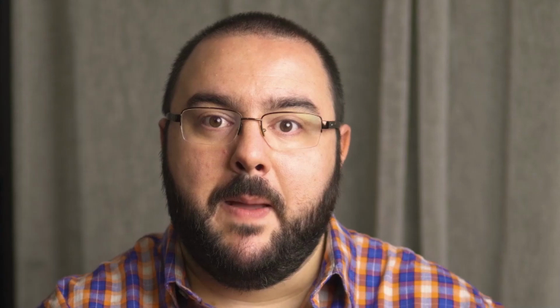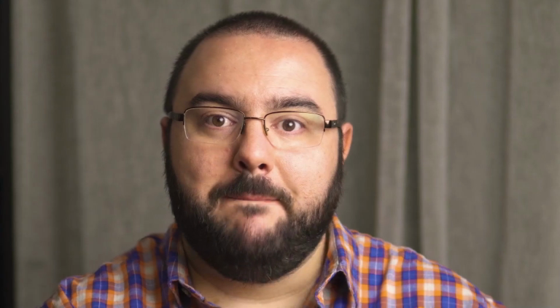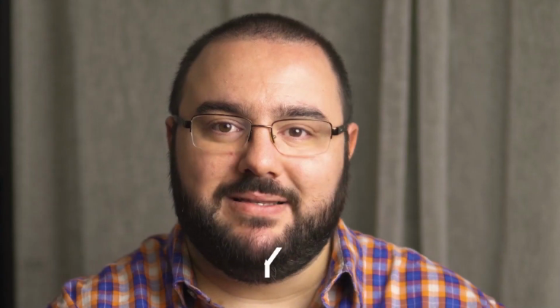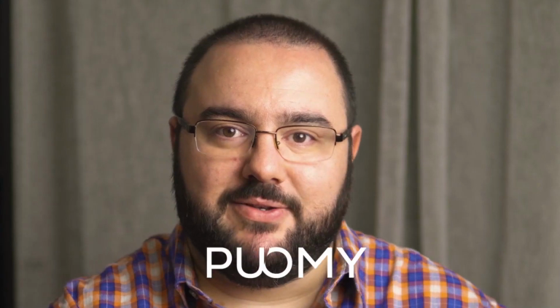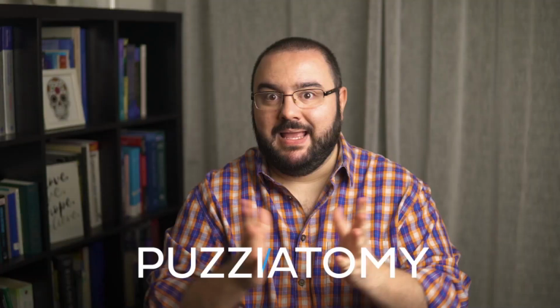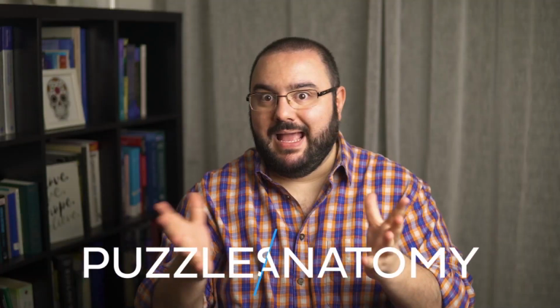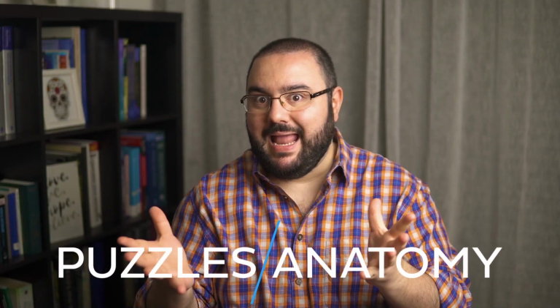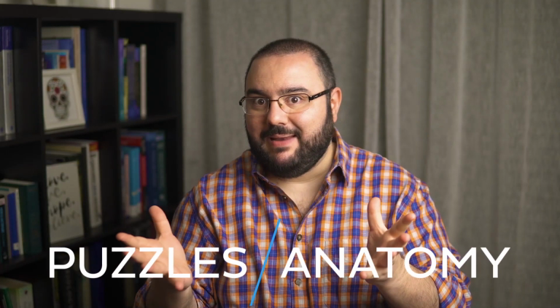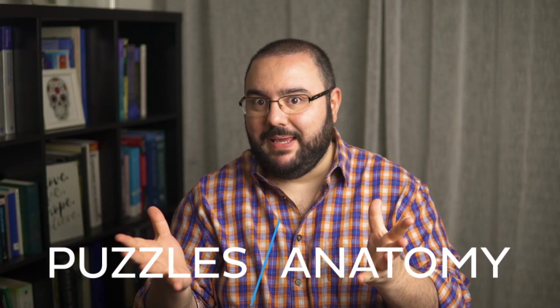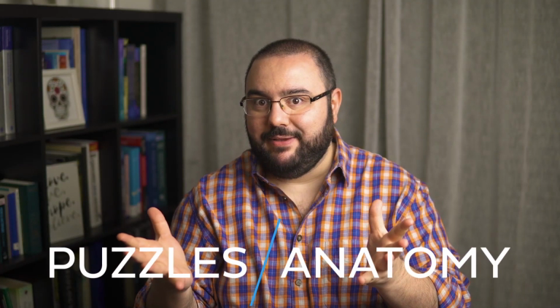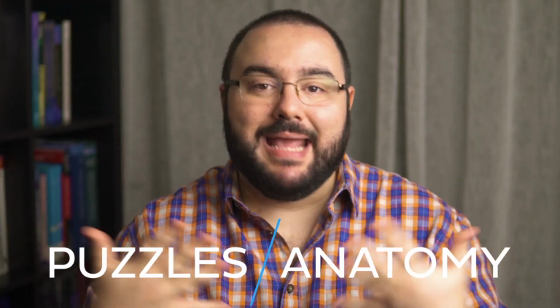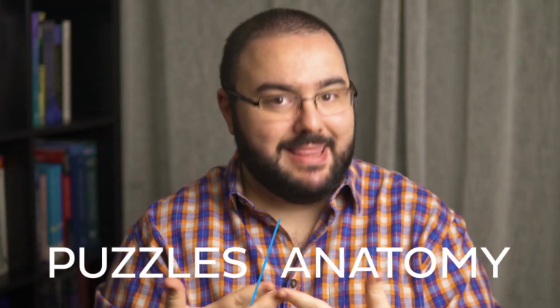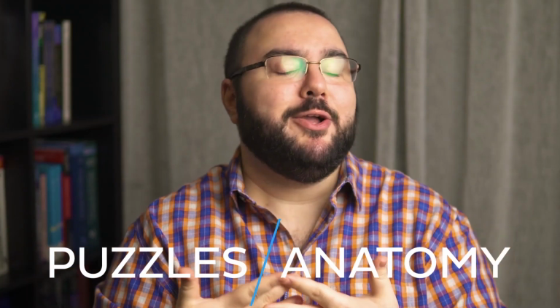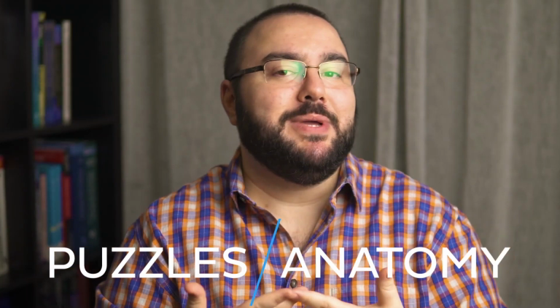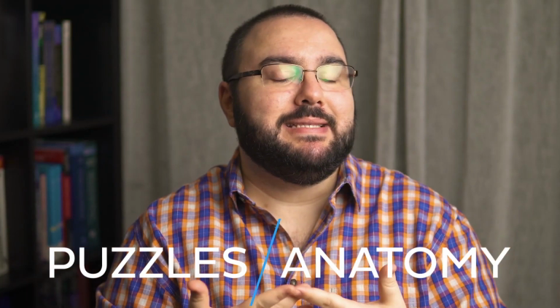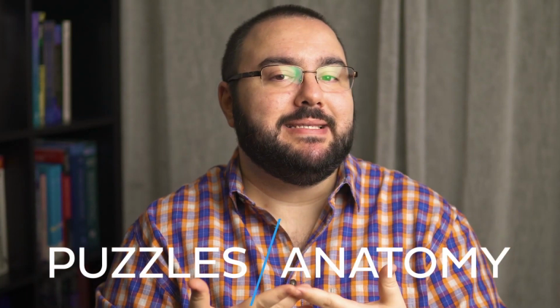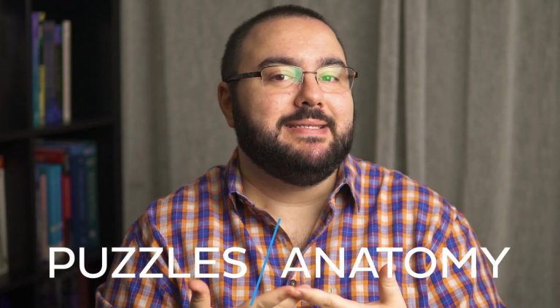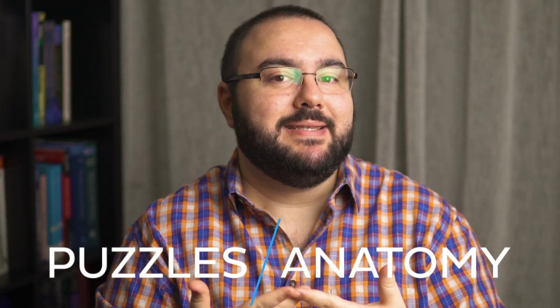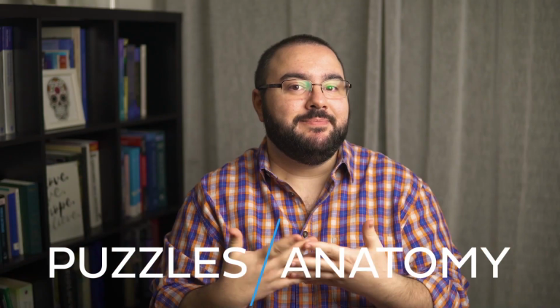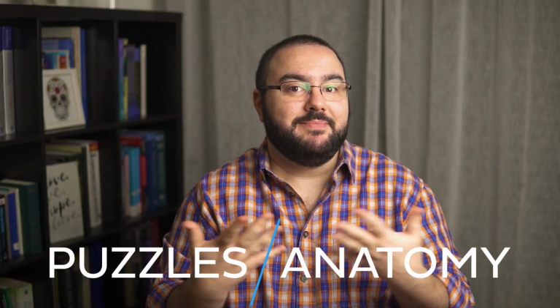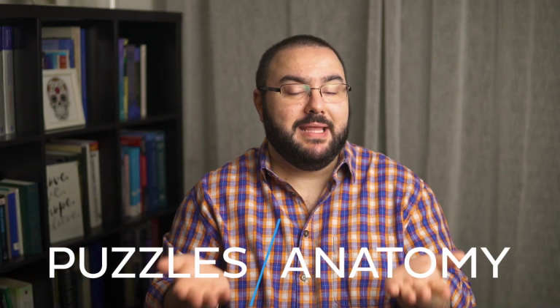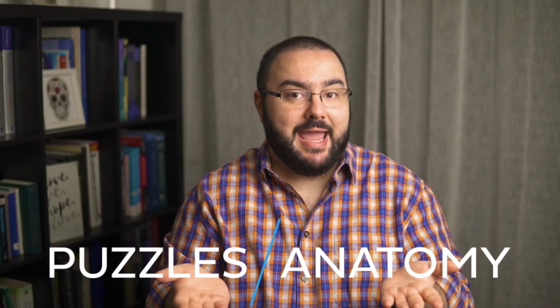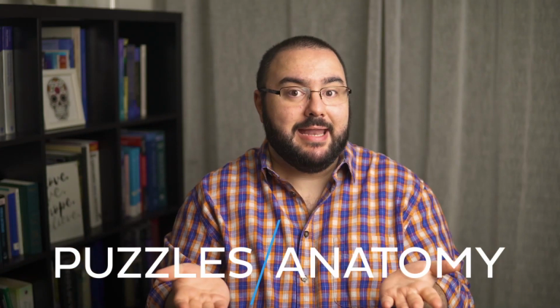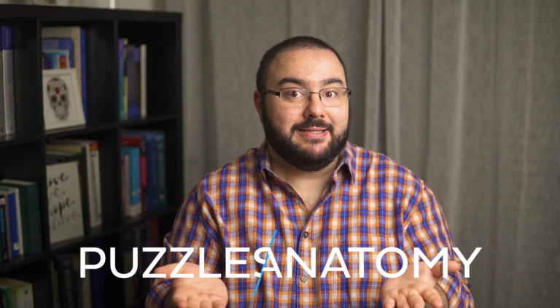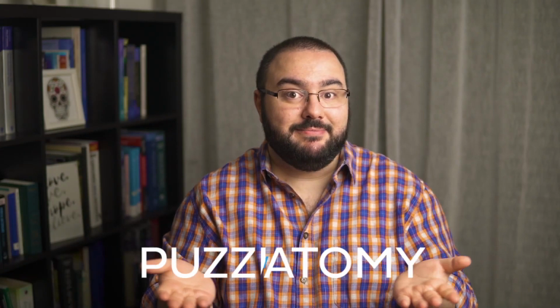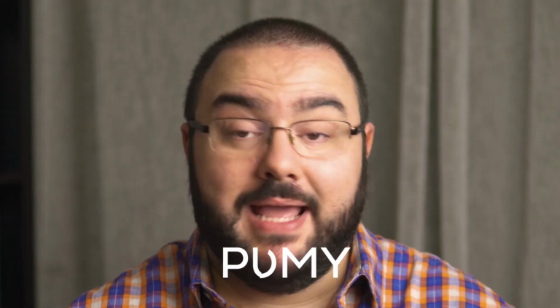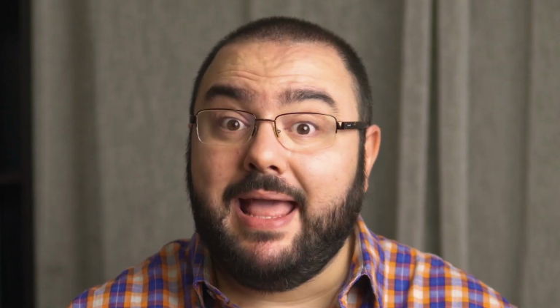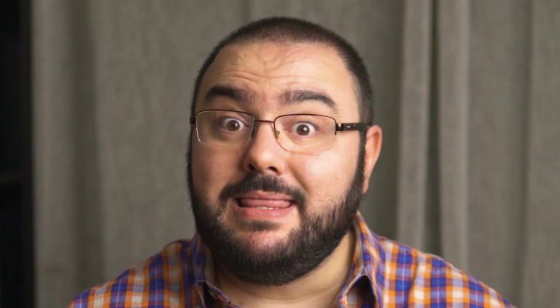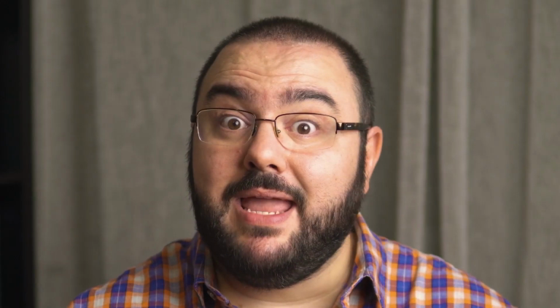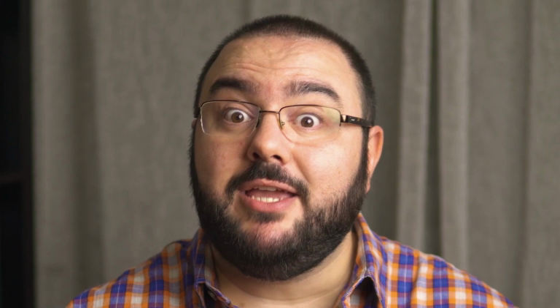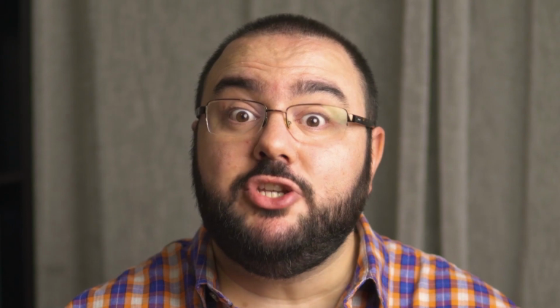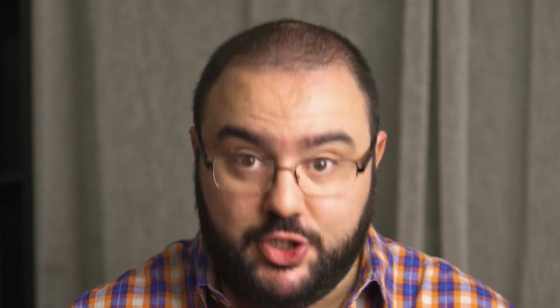Puzzles. Anatomy. Can they coexist? They can and they should.